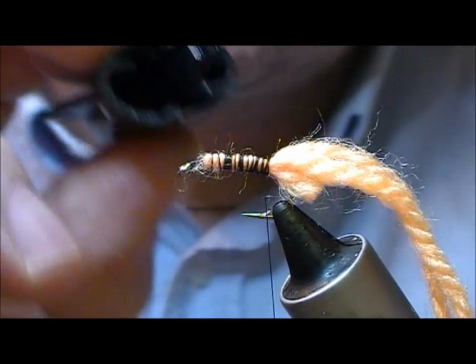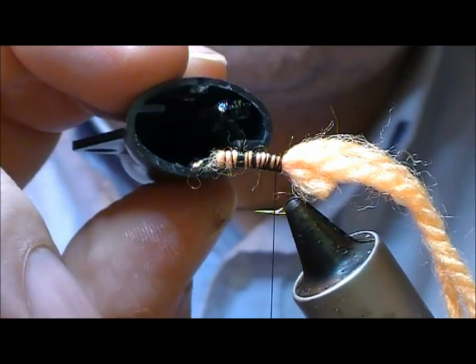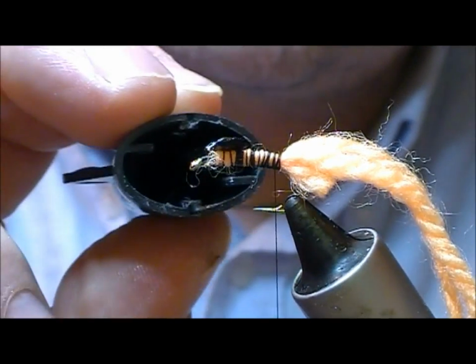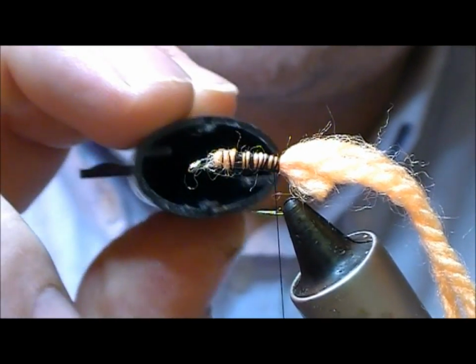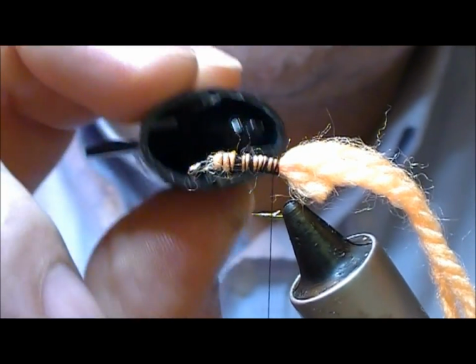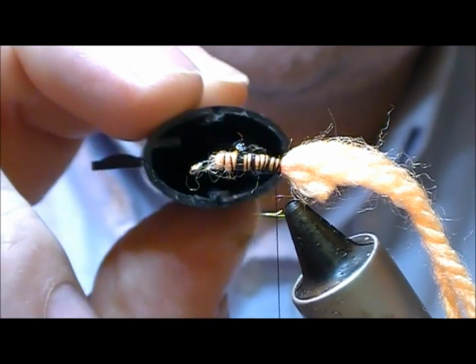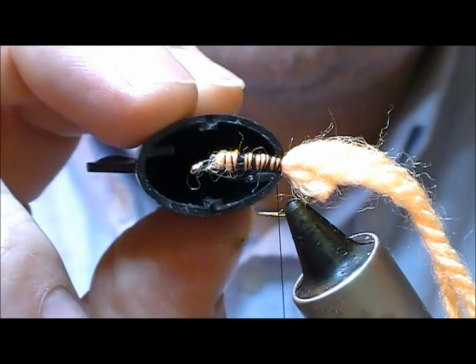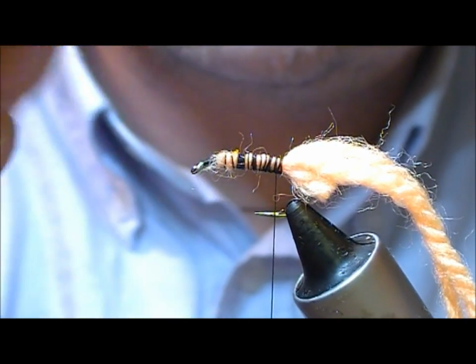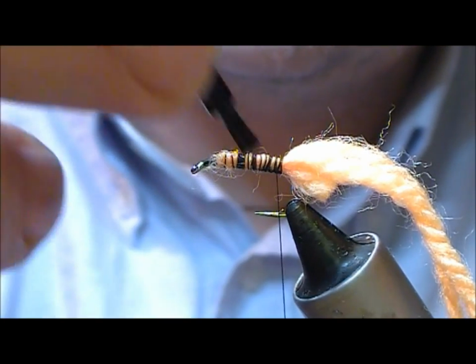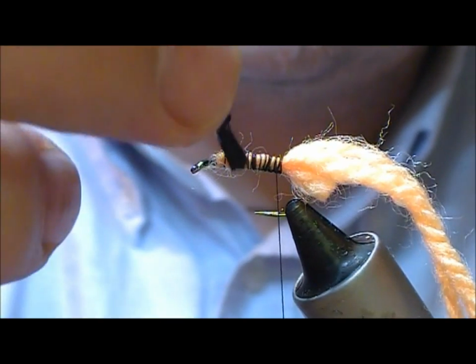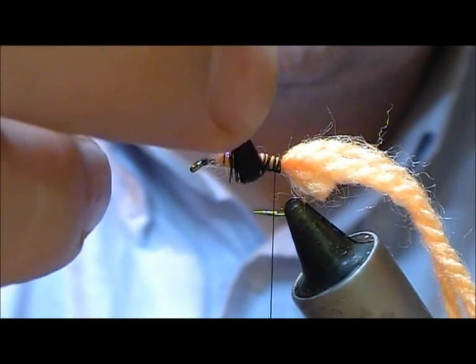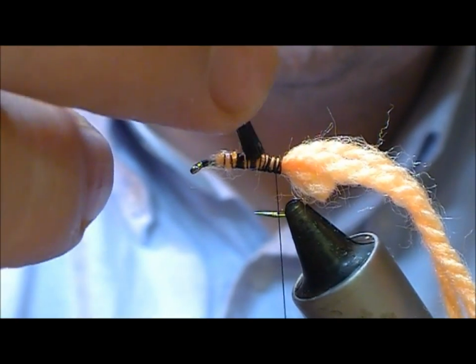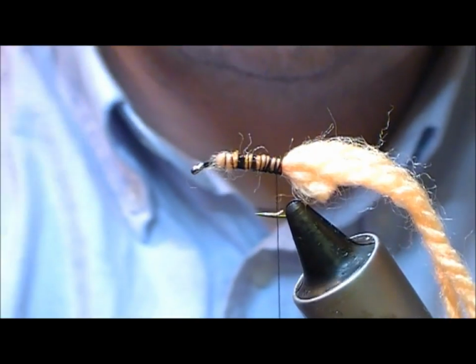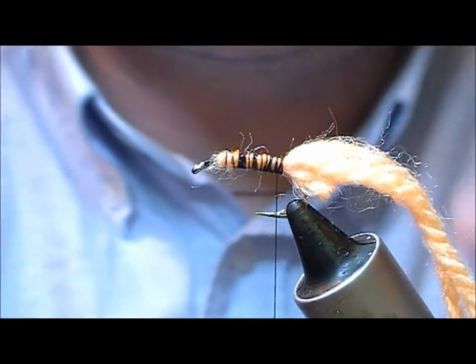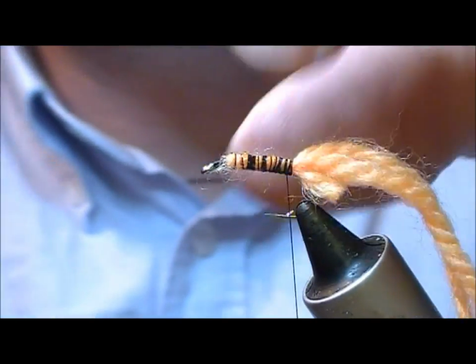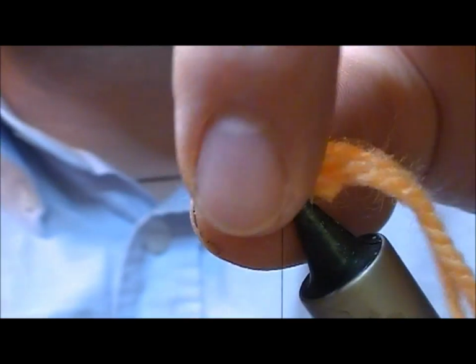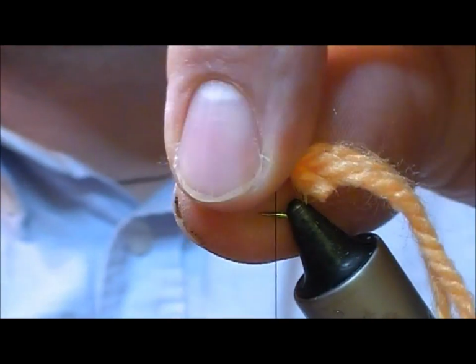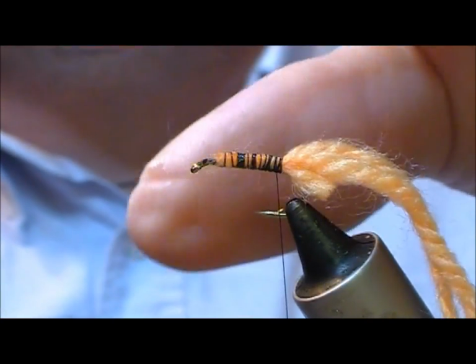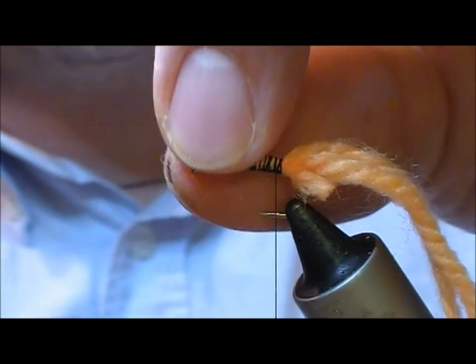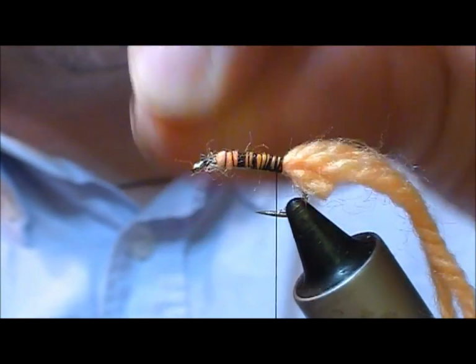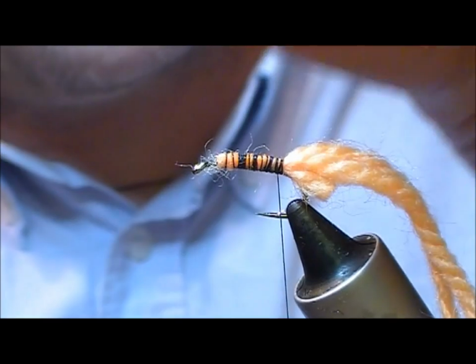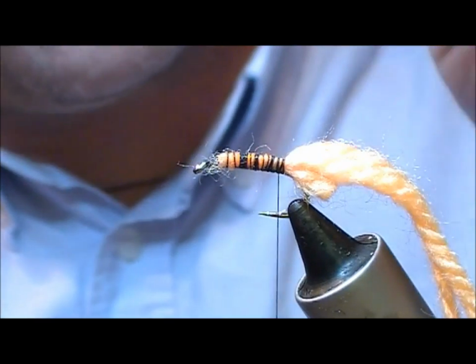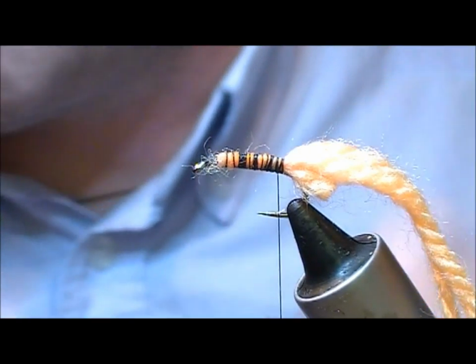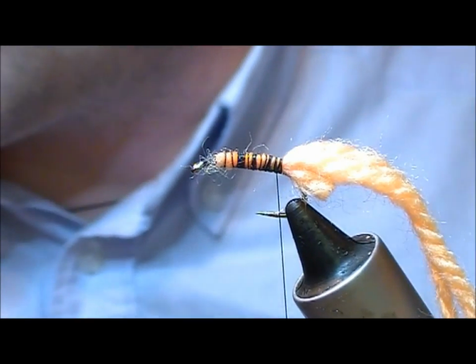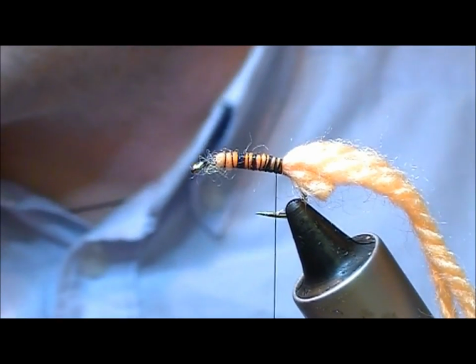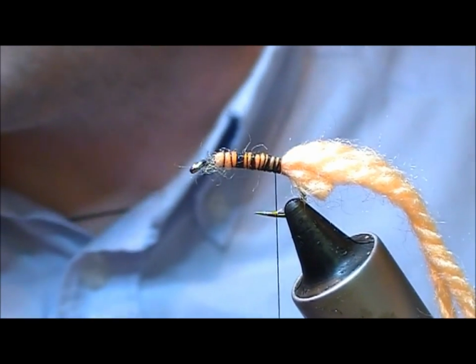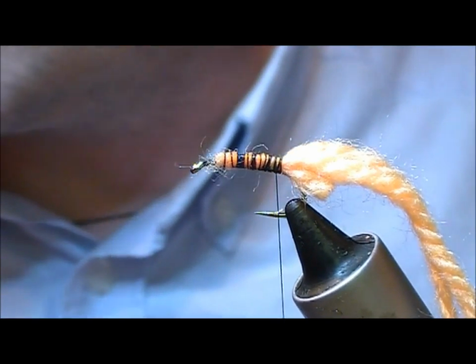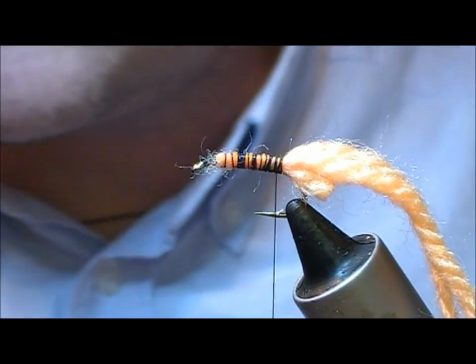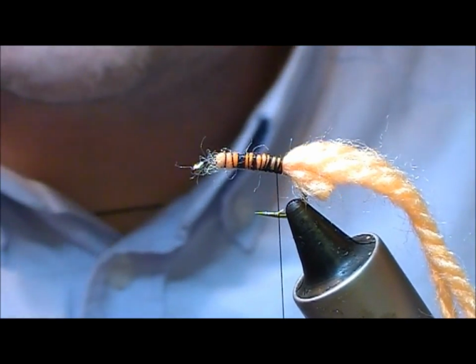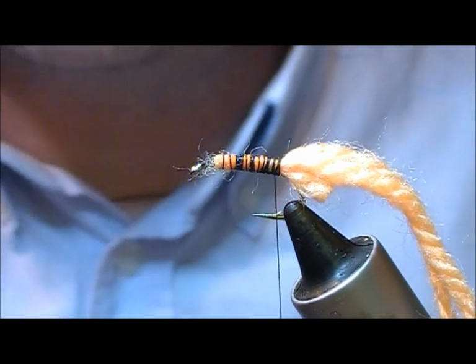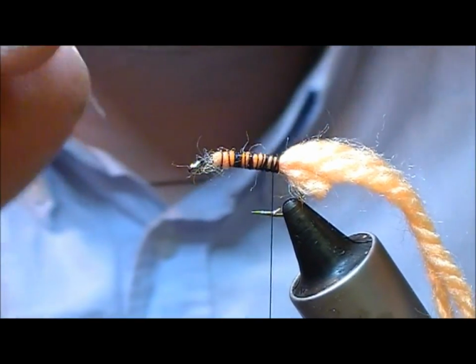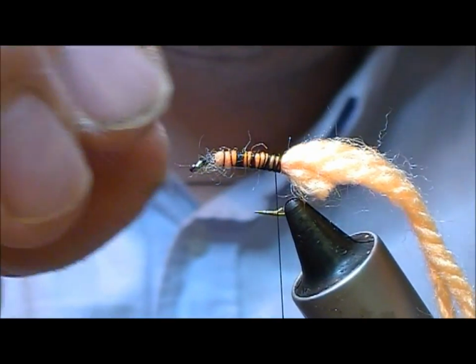At this point, I'm going to put a bit of super glue on that. You could put a varnish or something — just let it soak into it.